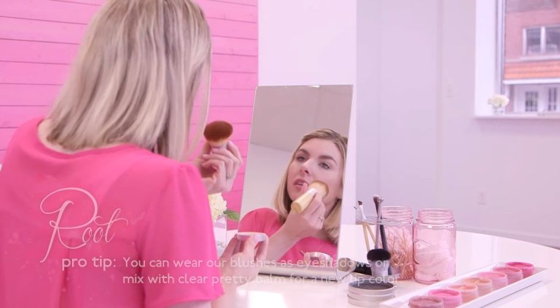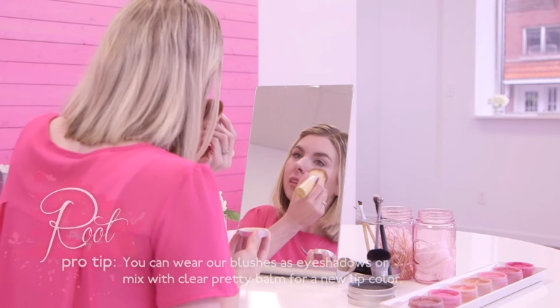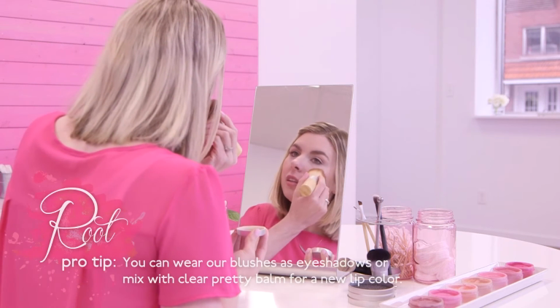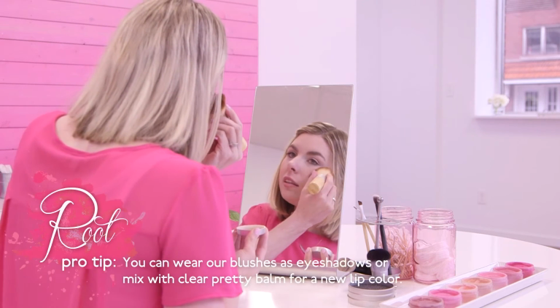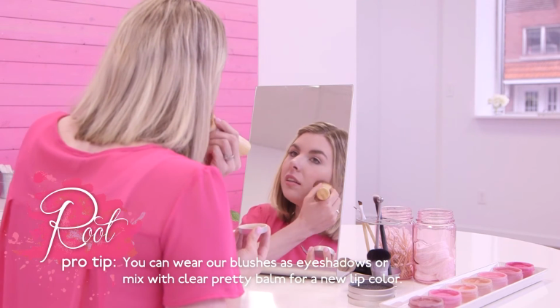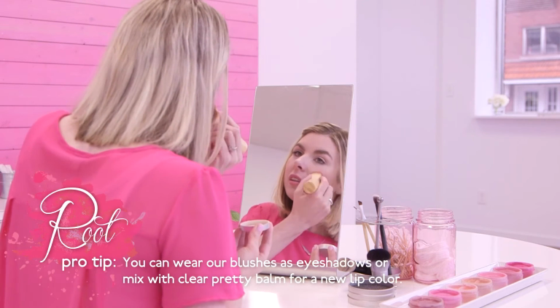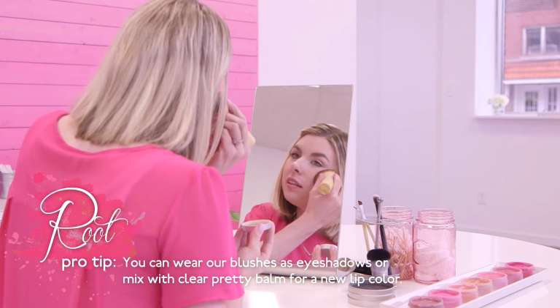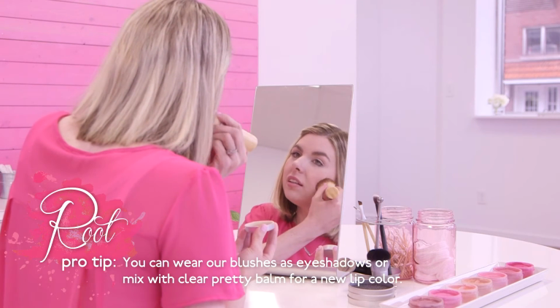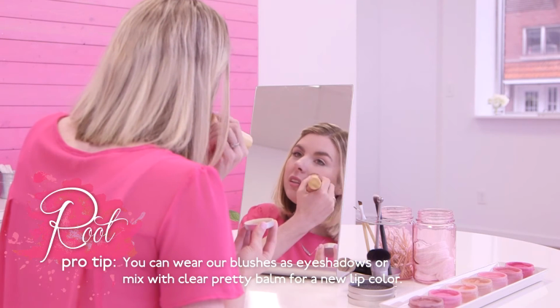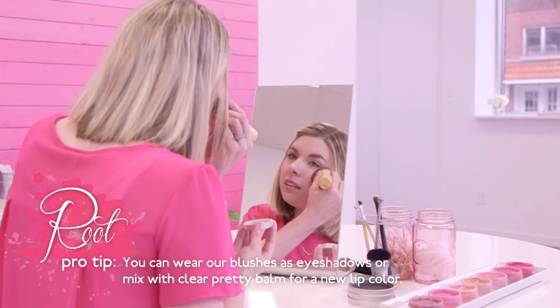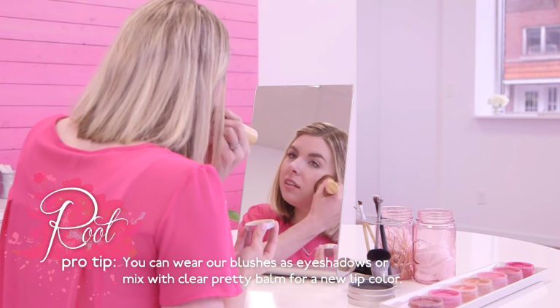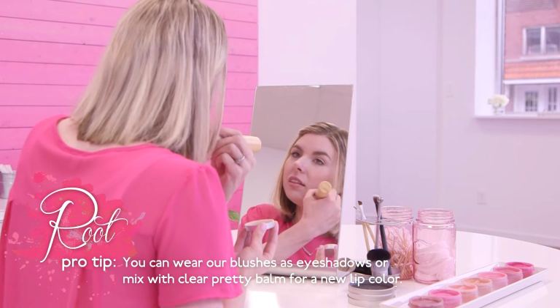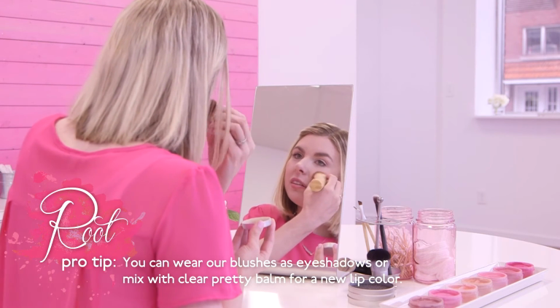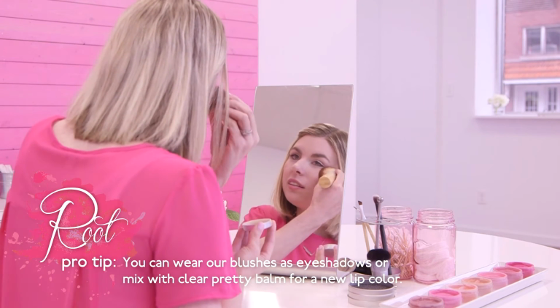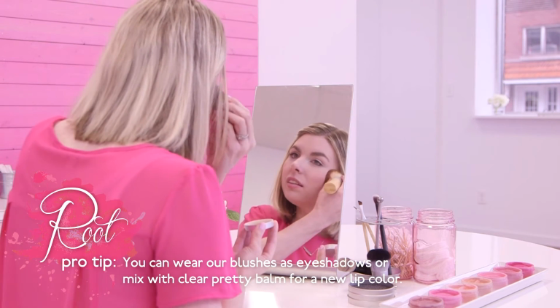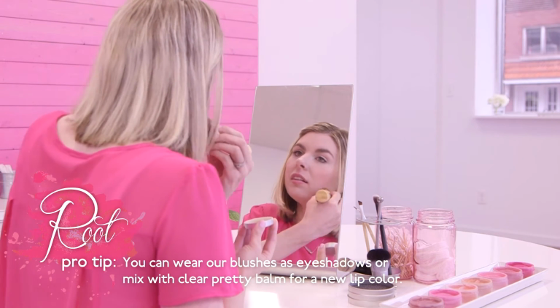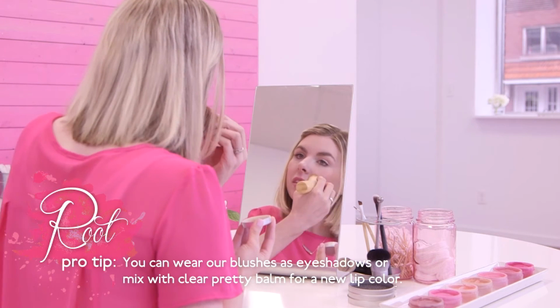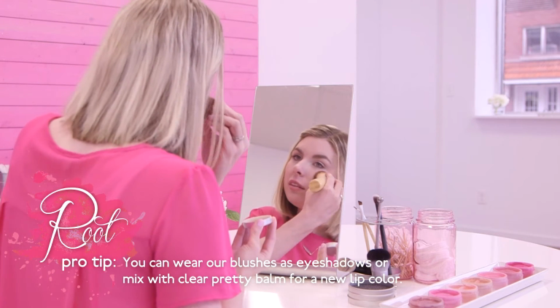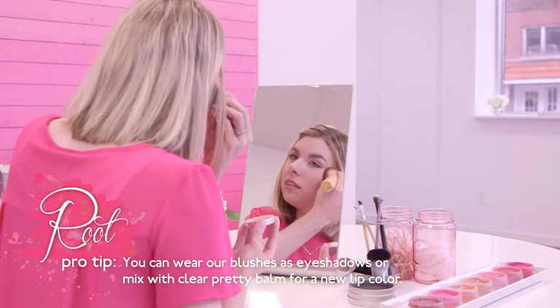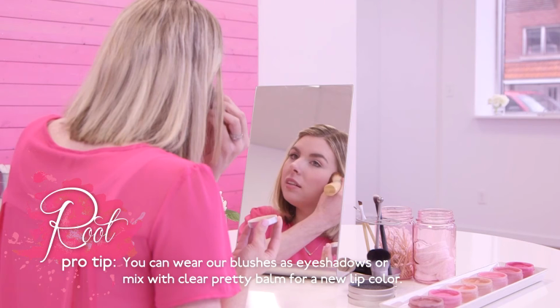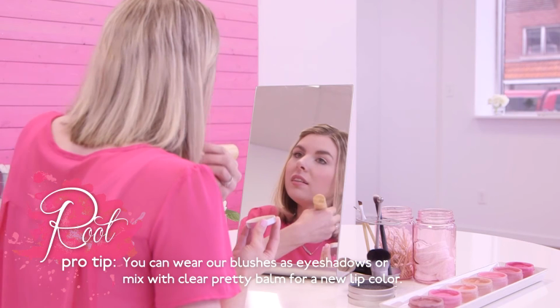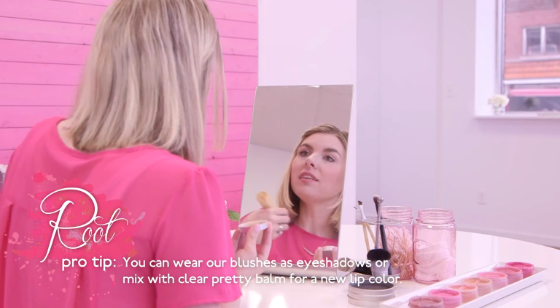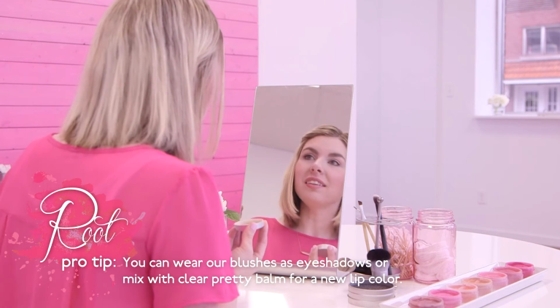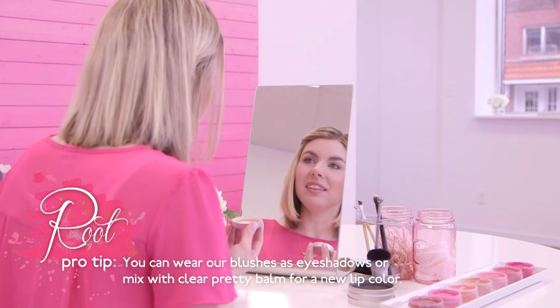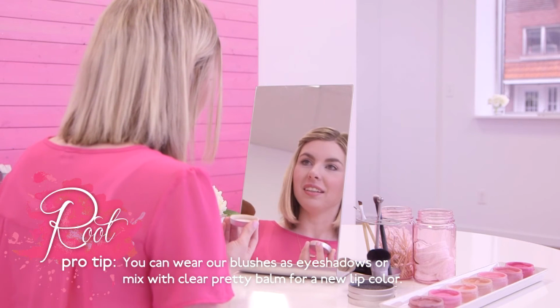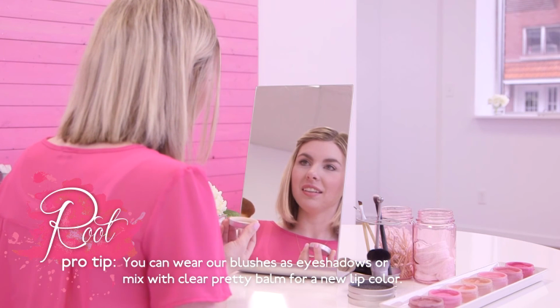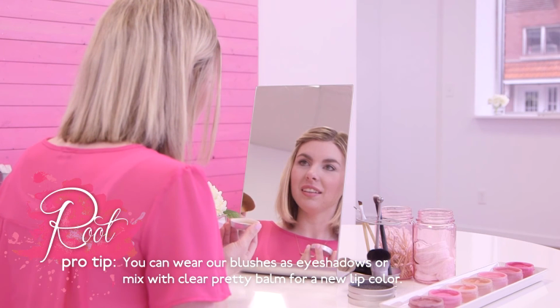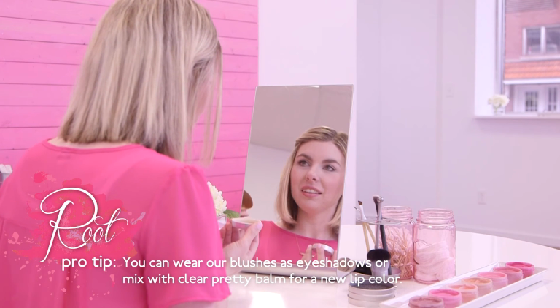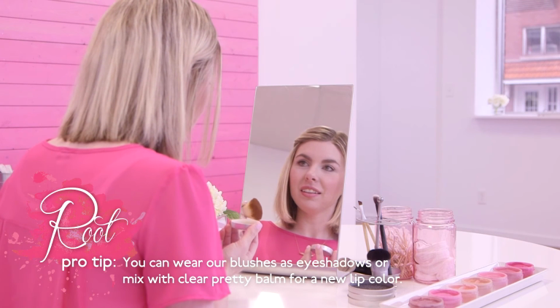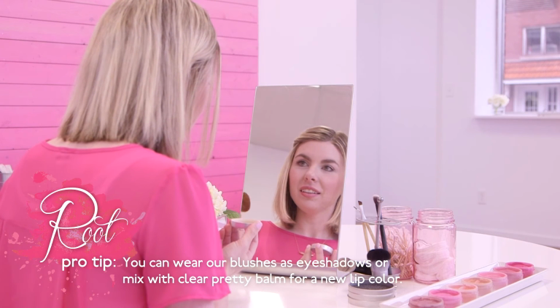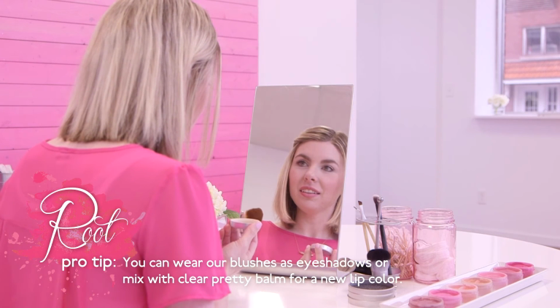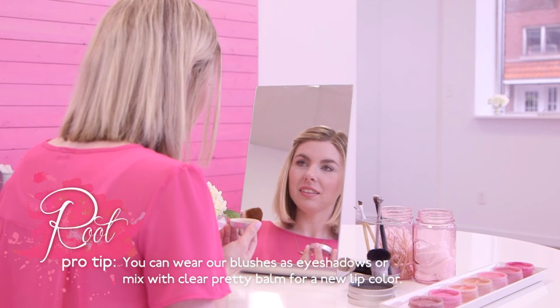A Root Pro tip: you can wear mineral blushes as an eyeshadow, or even mix it with clear pretty balm for a new lip color.